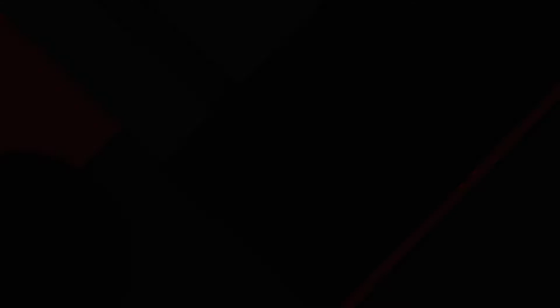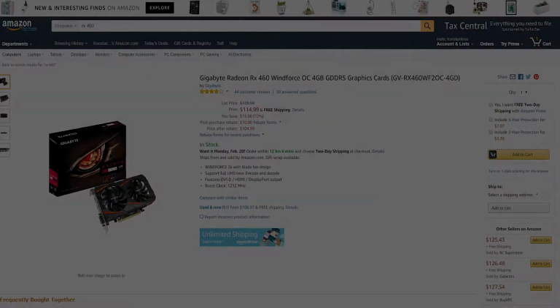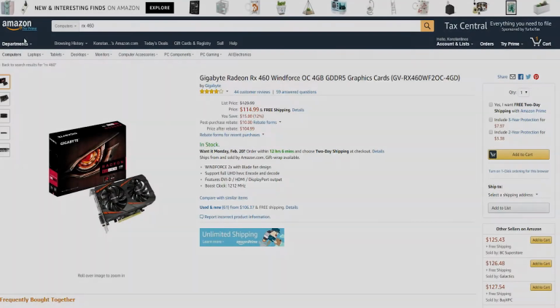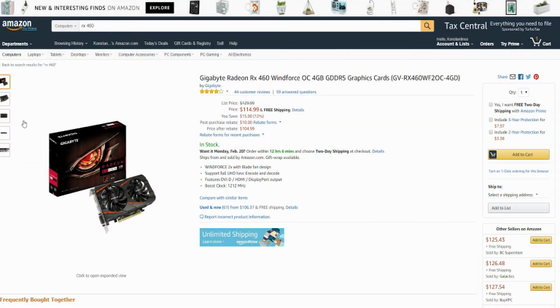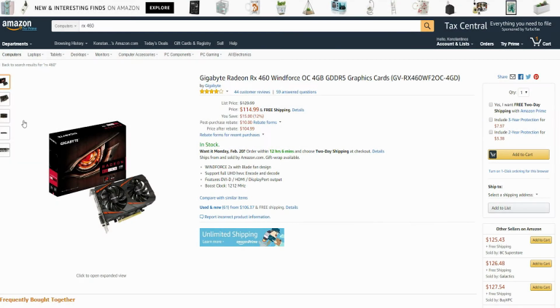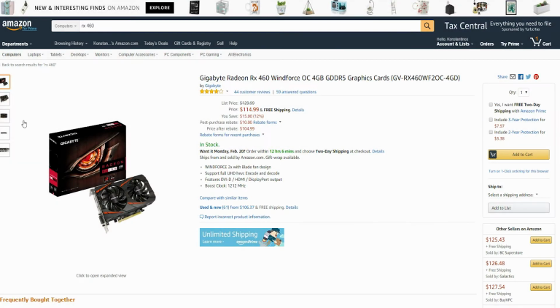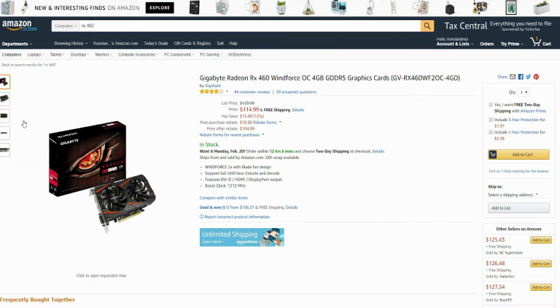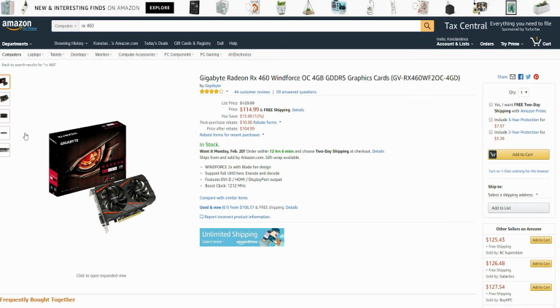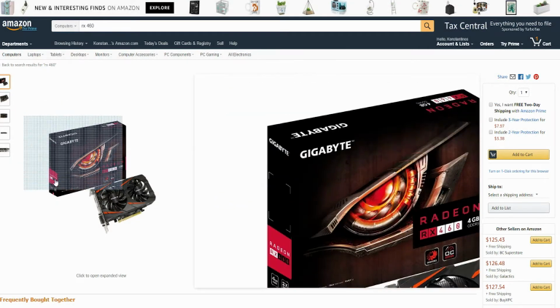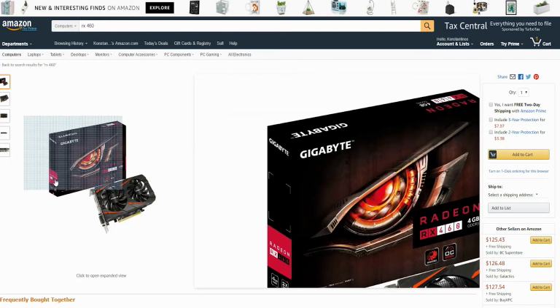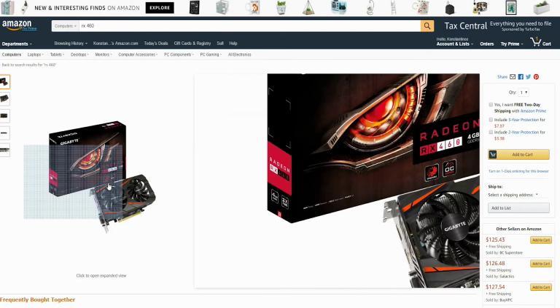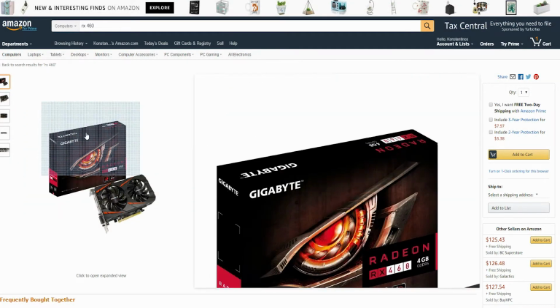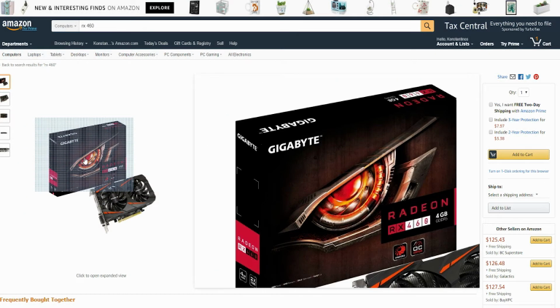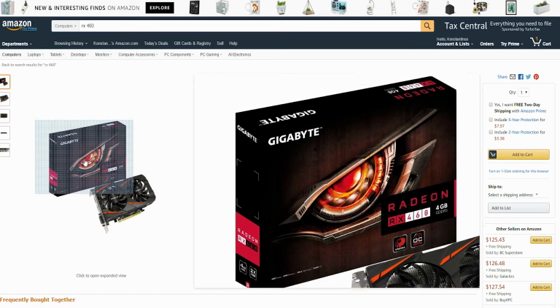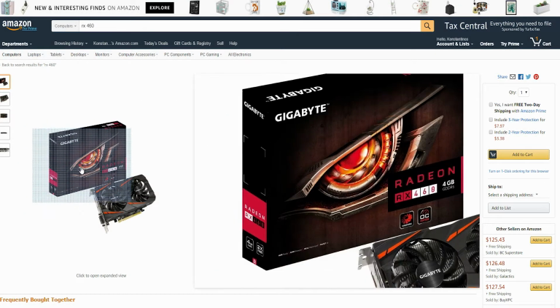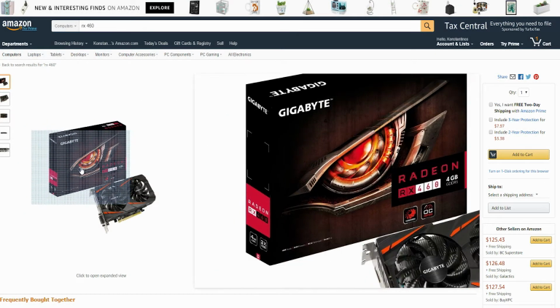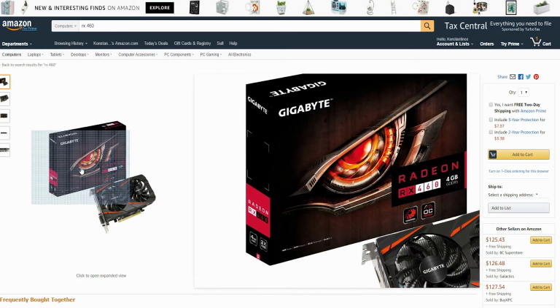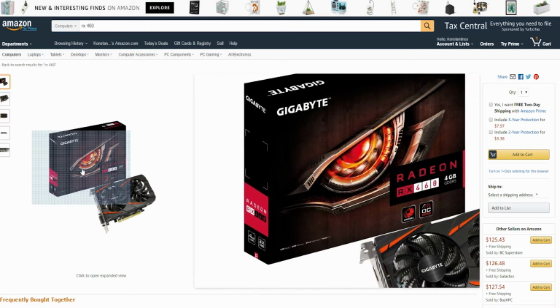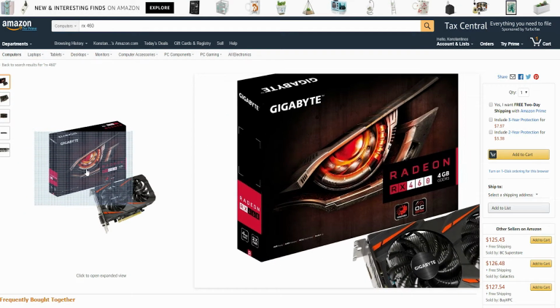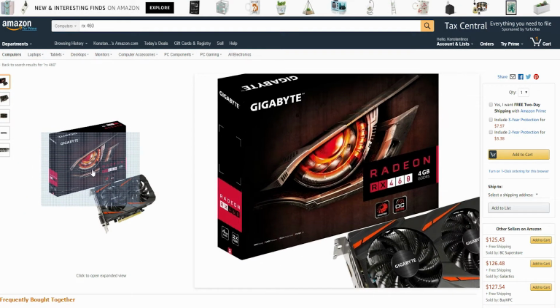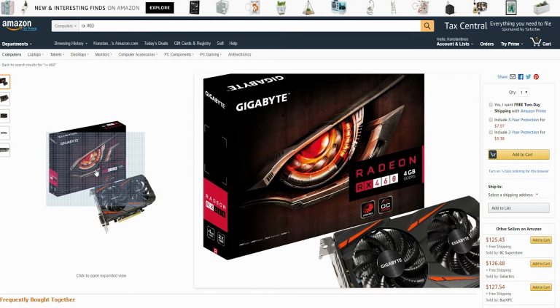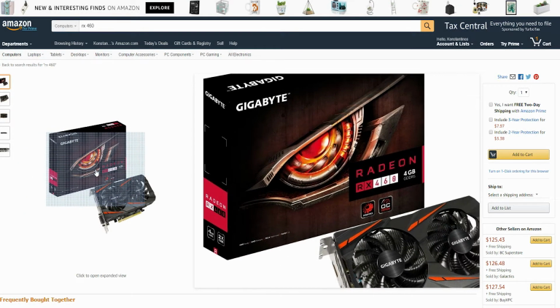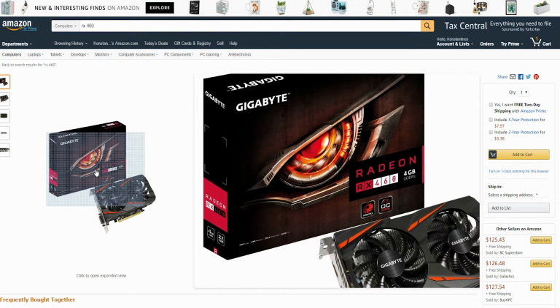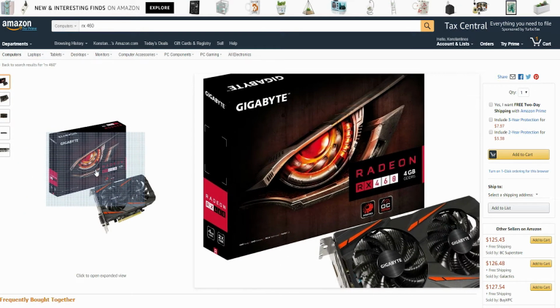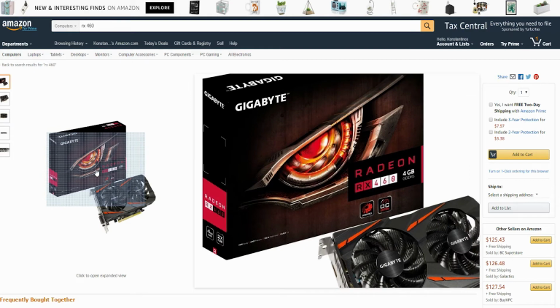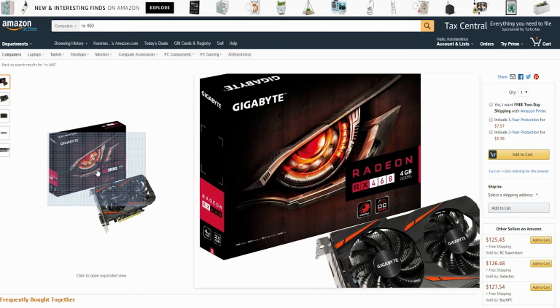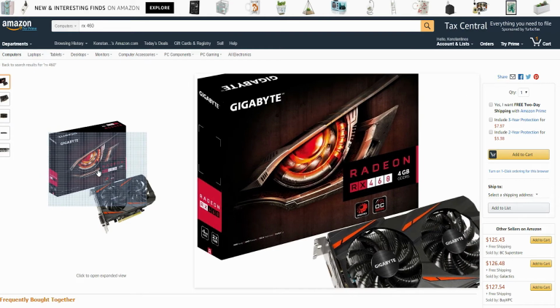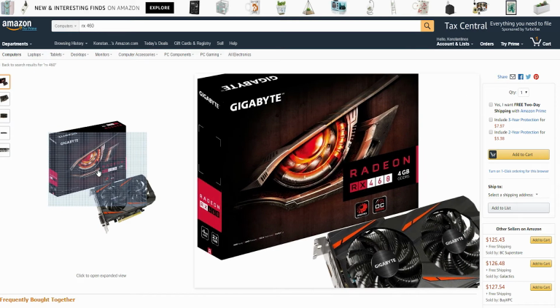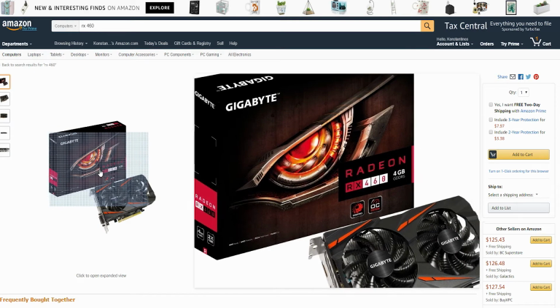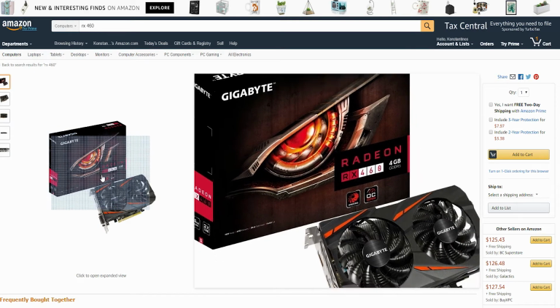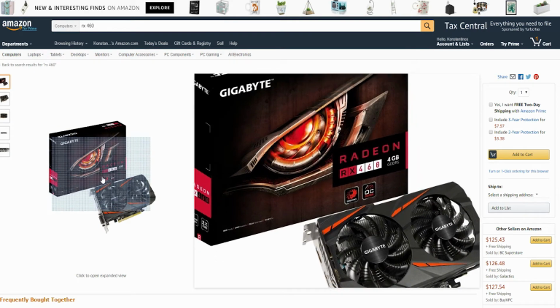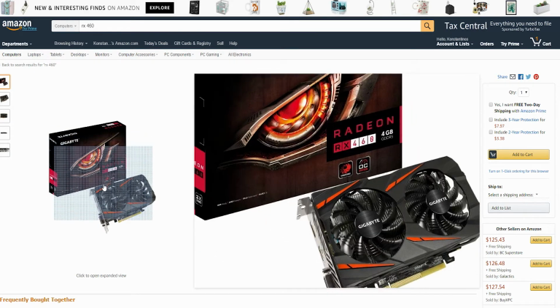What's up guys, Chris here and today I'm back with a new video. In this video we are going to check out the top 5 GPUs under $200.